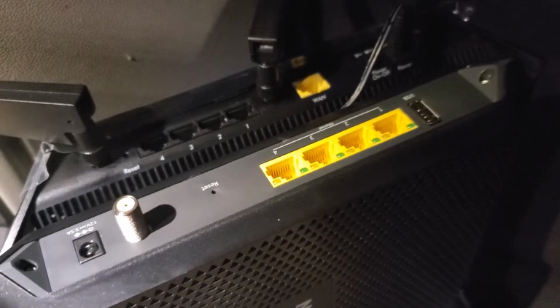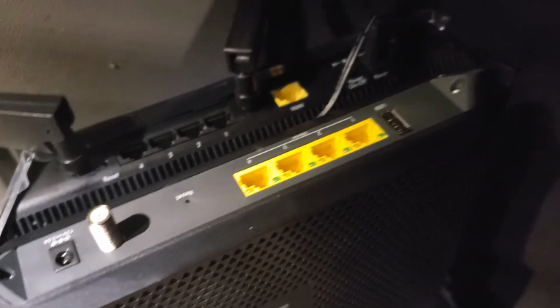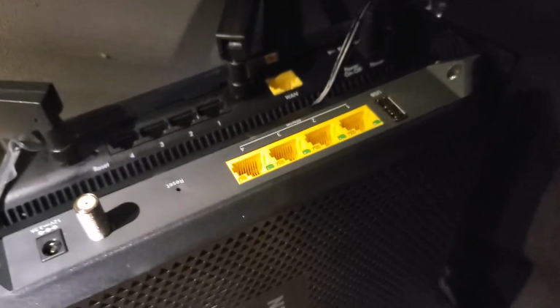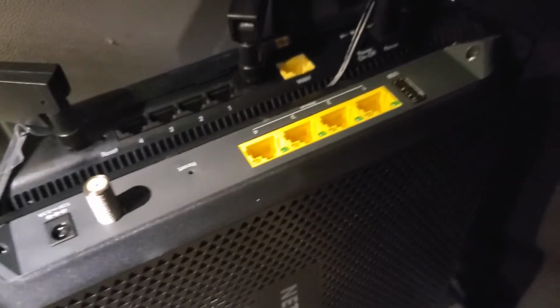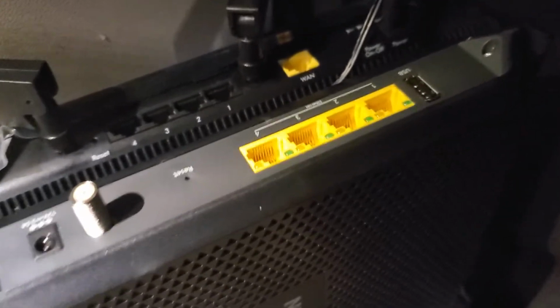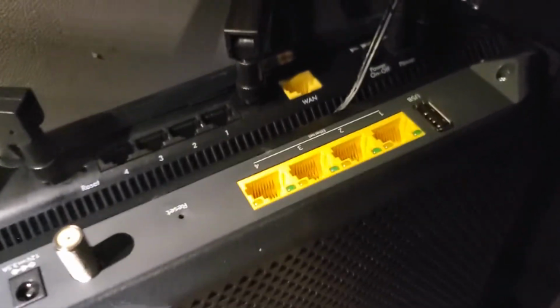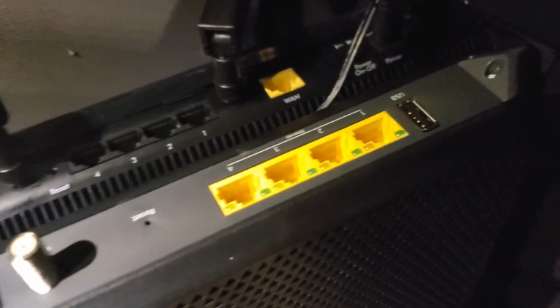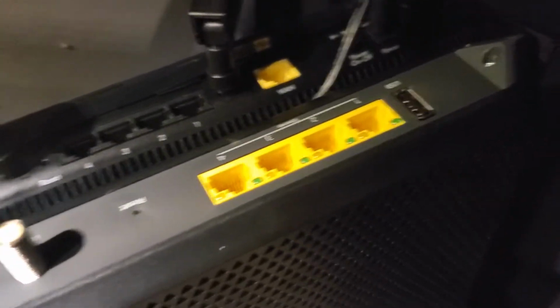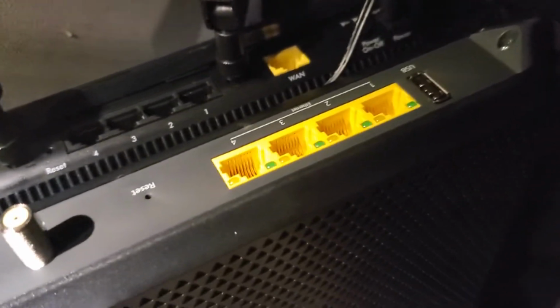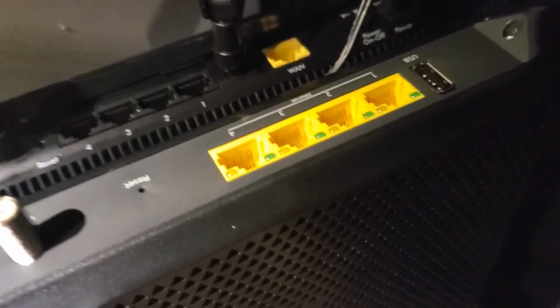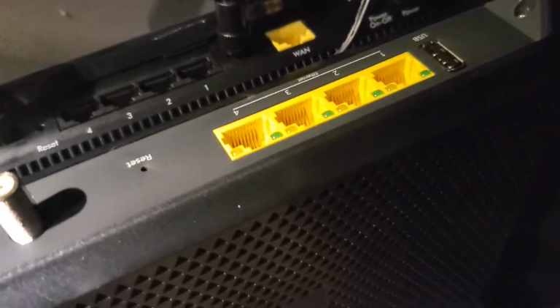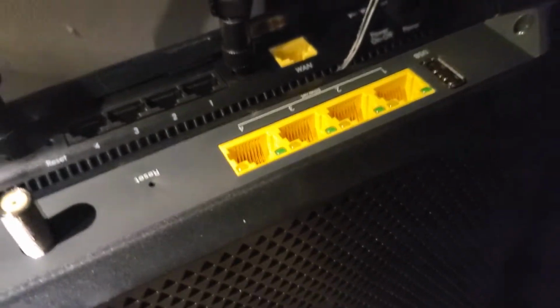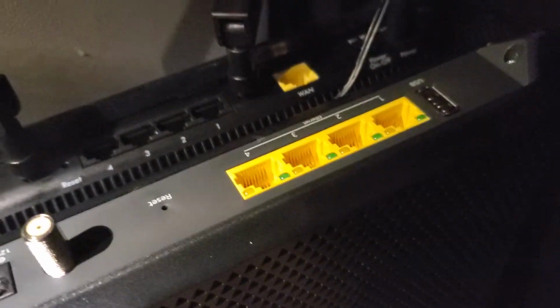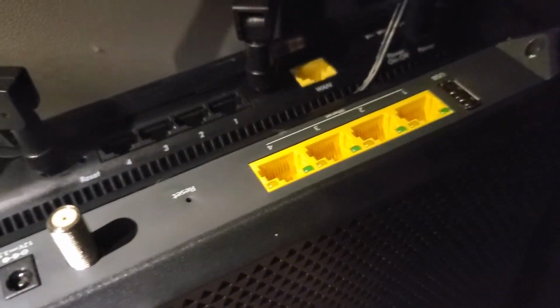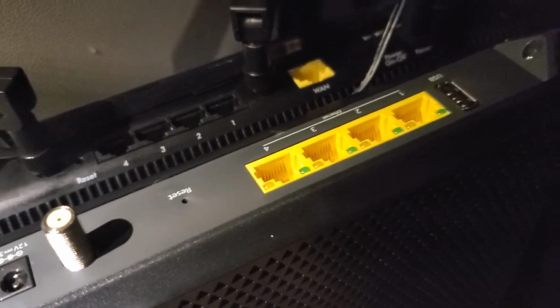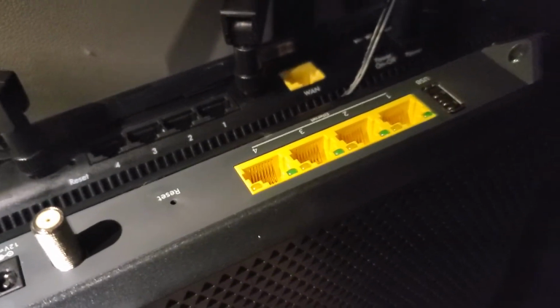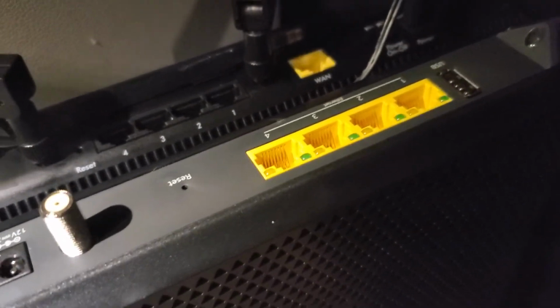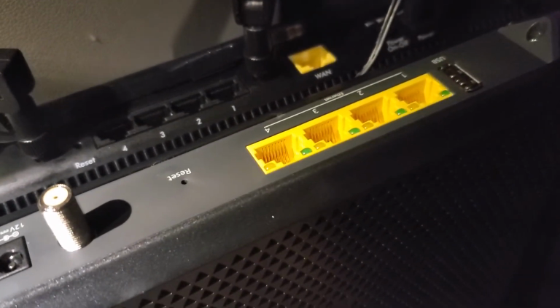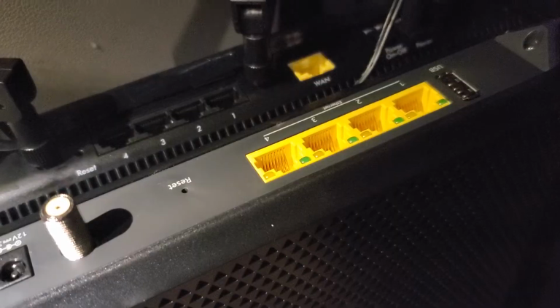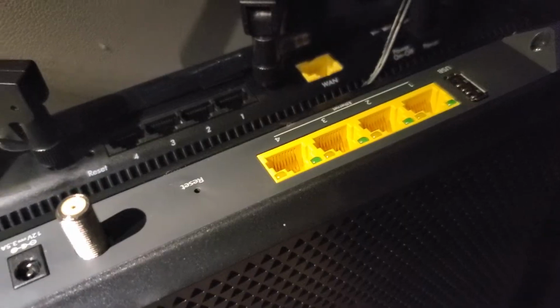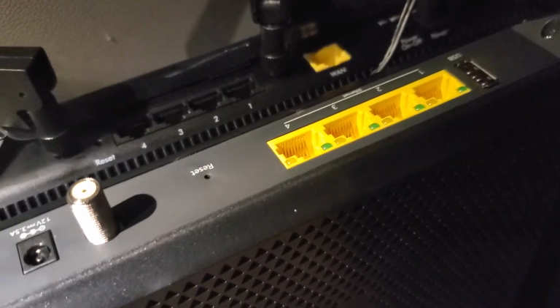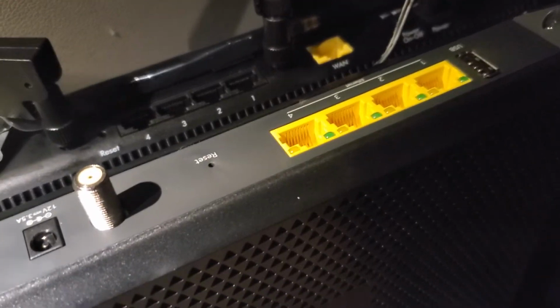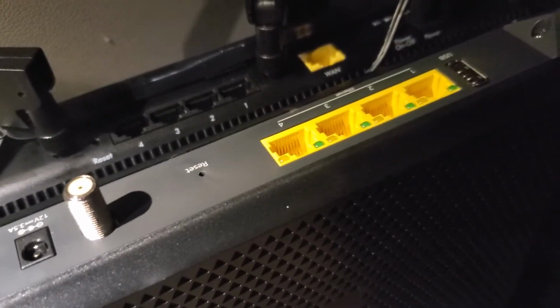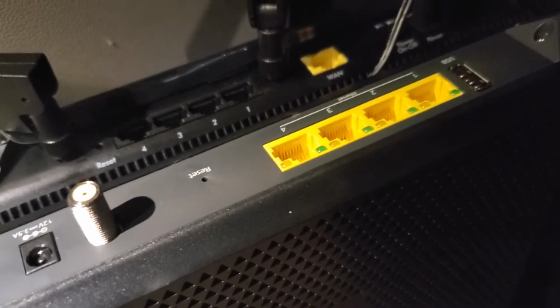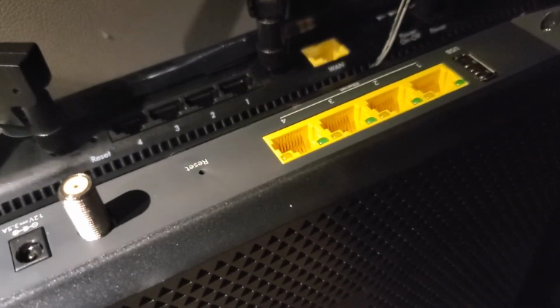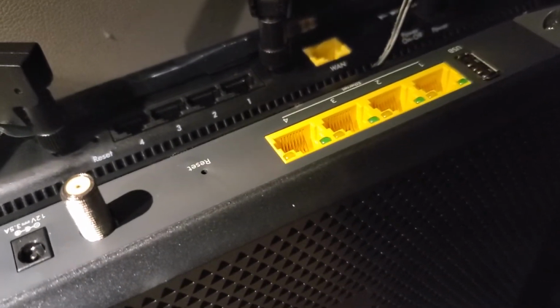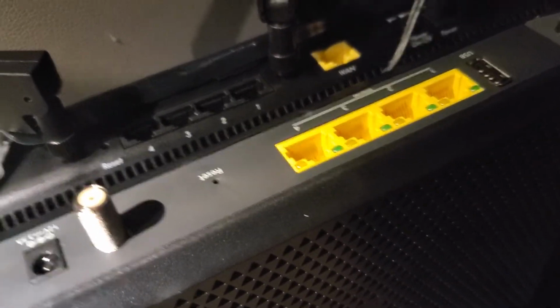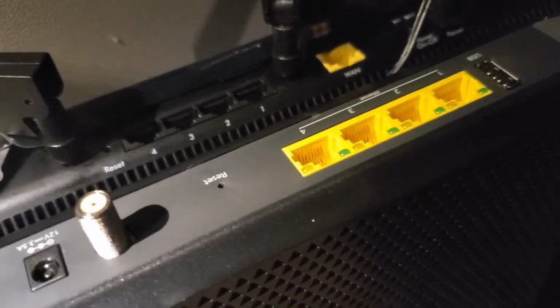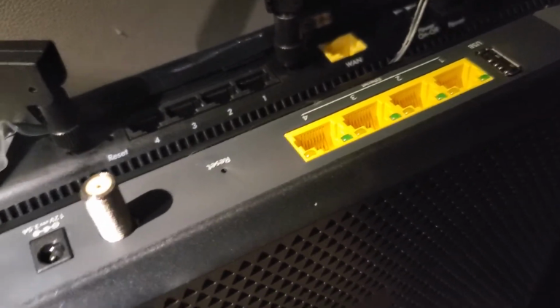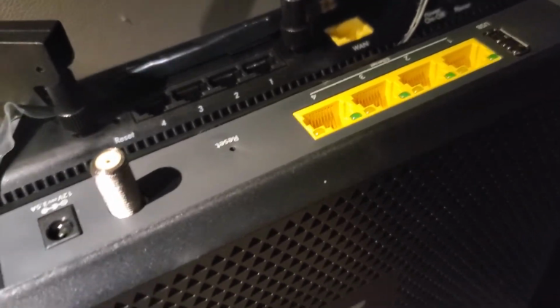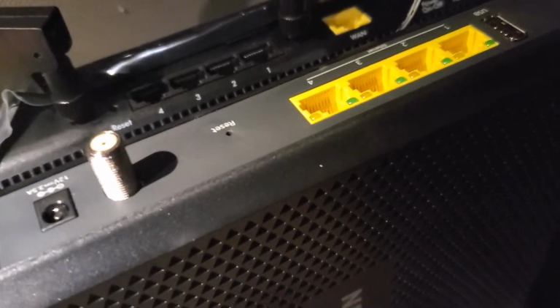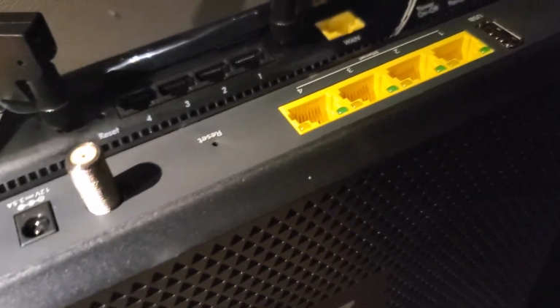Hi, it's Eric from Home Network Central and I want to show you how to reset your Netgear Nighthawk device to its factory settings.